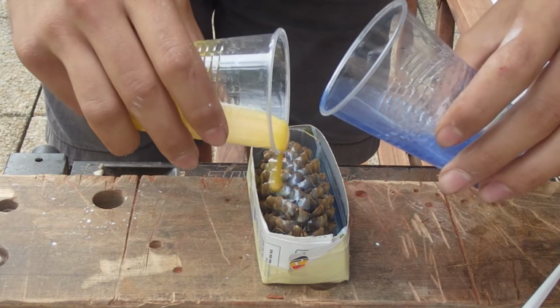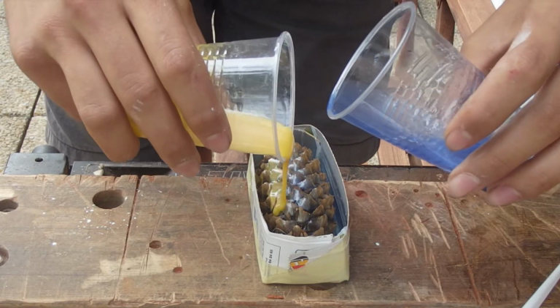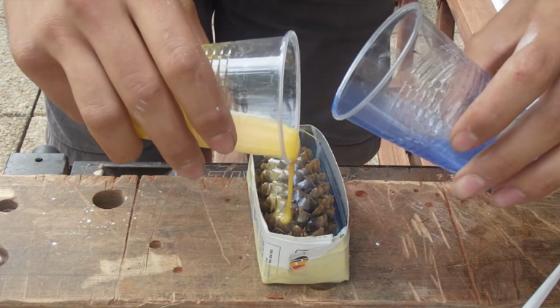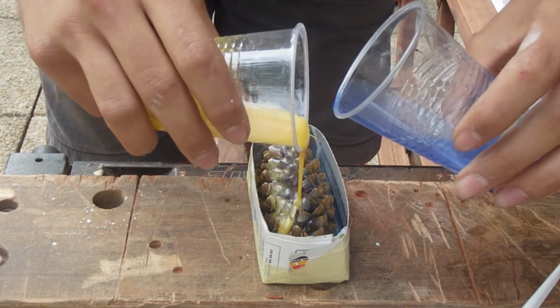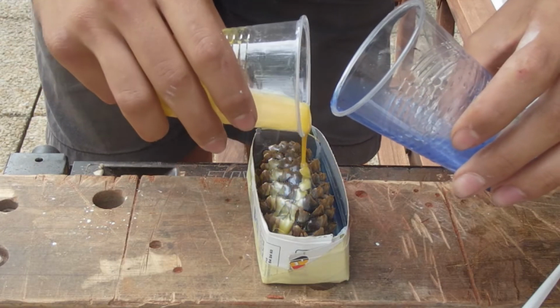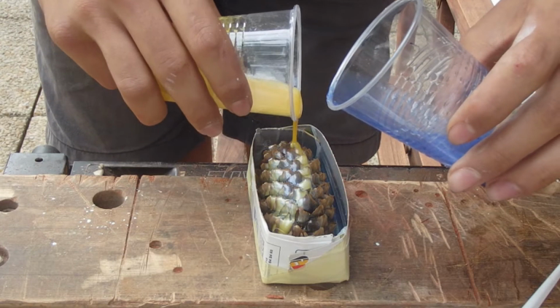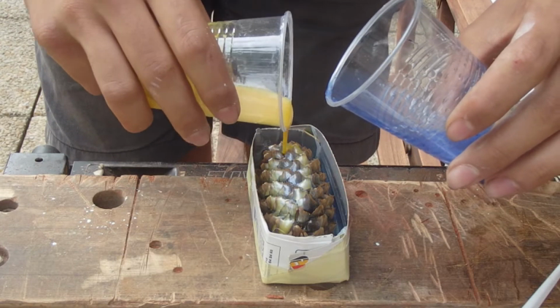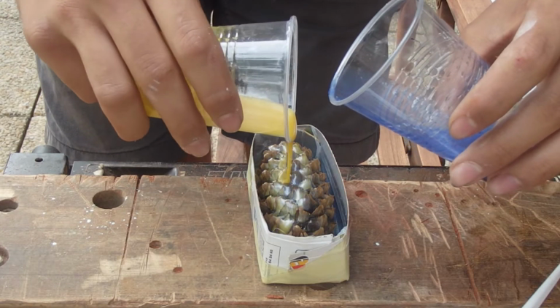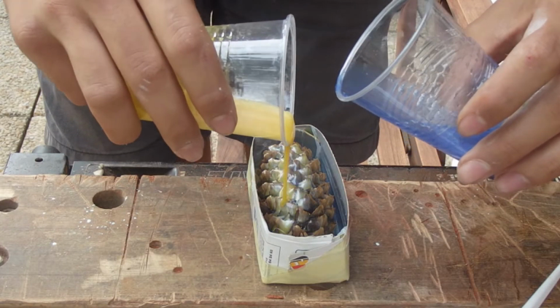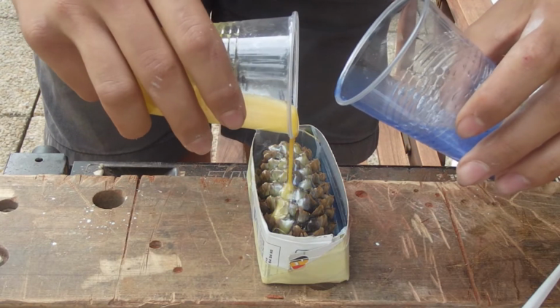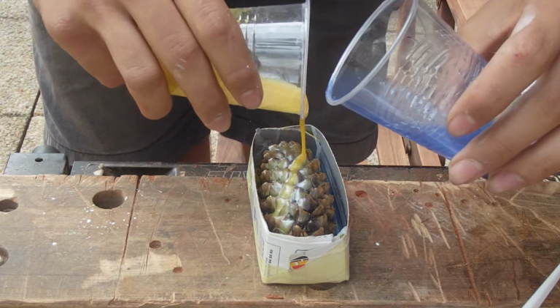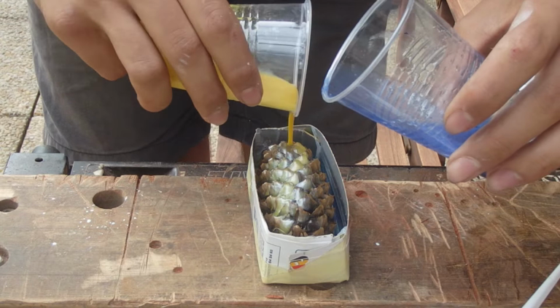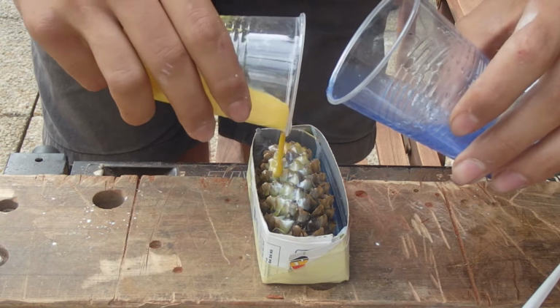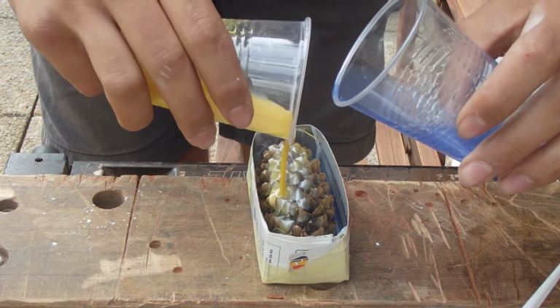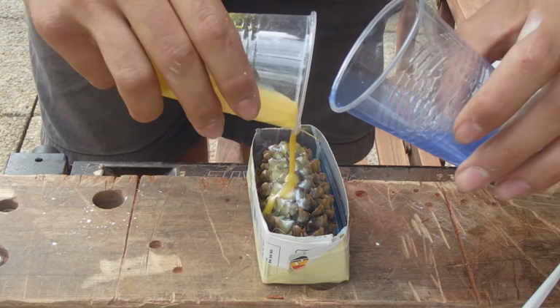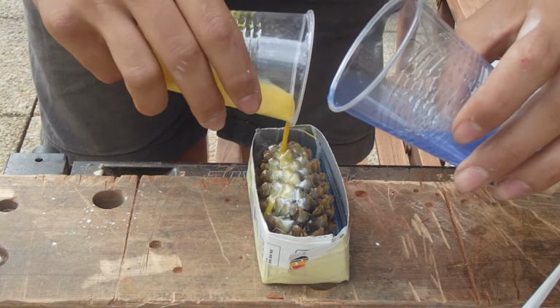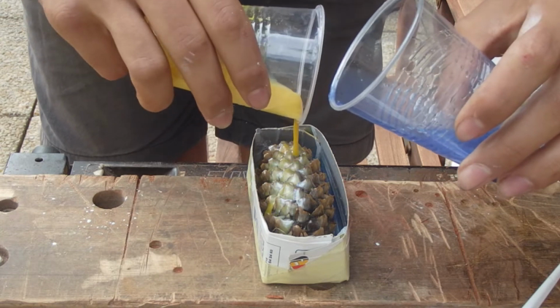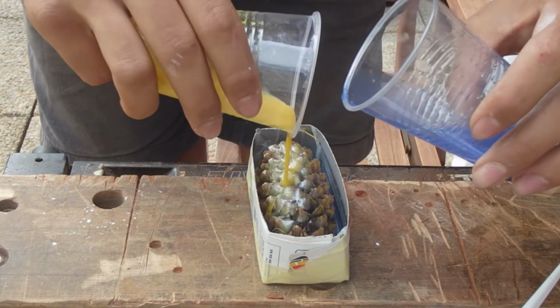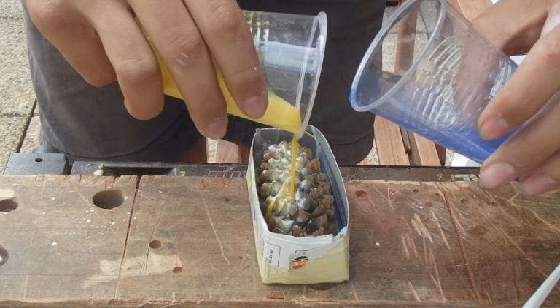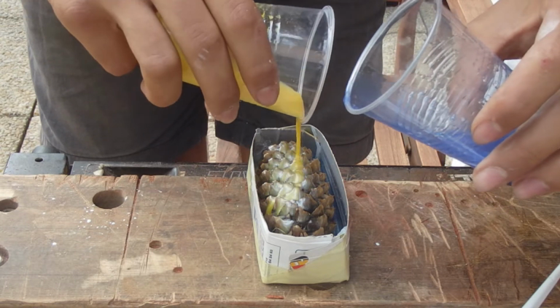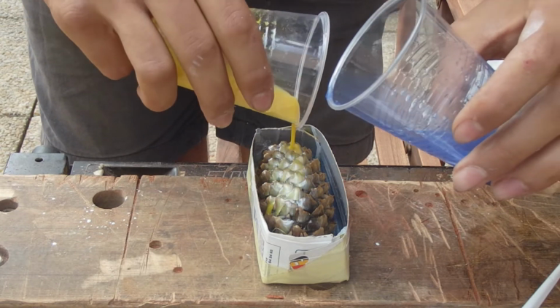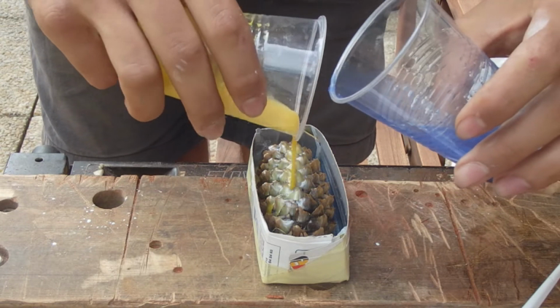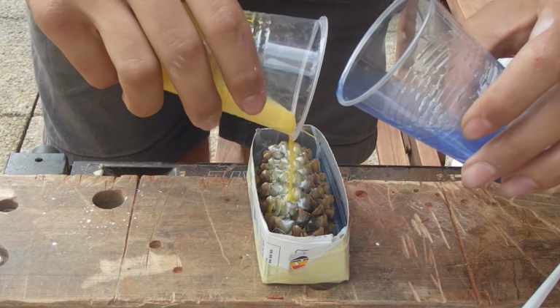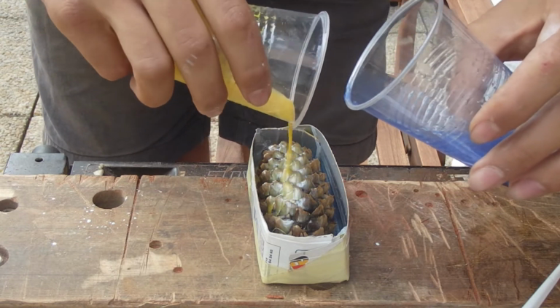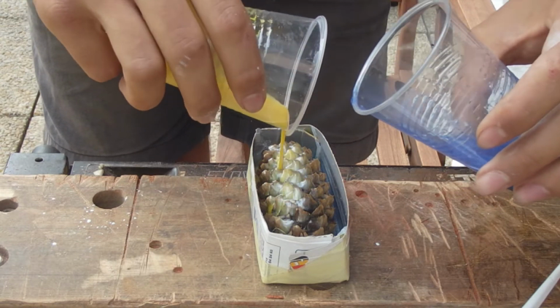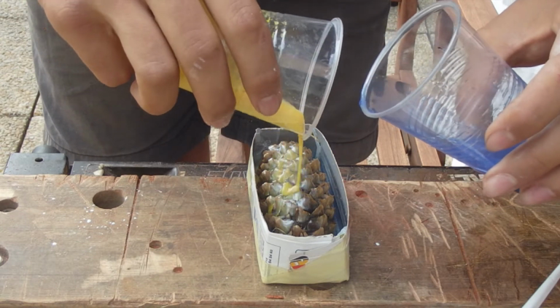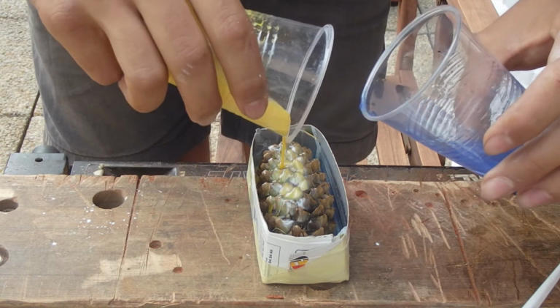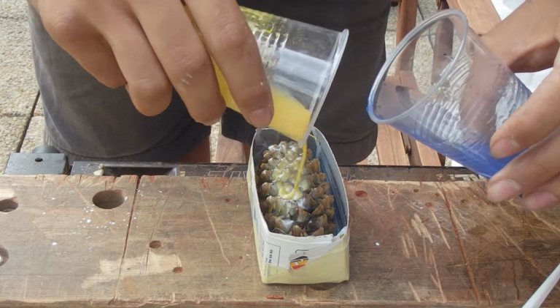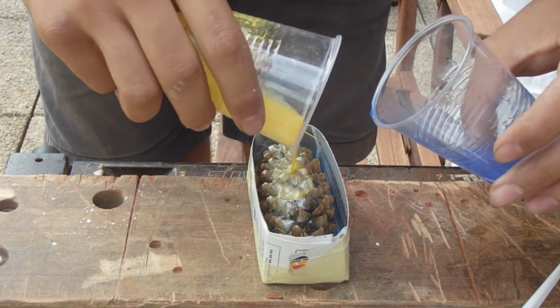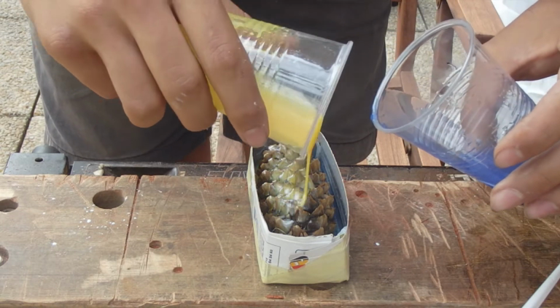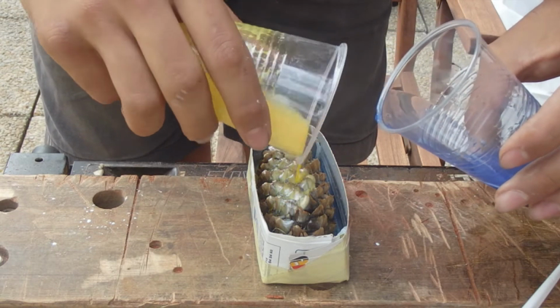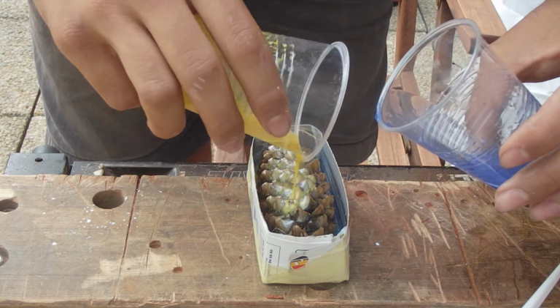I have enough — wait, I haven't got enough epoxy in. Clearly not enough.